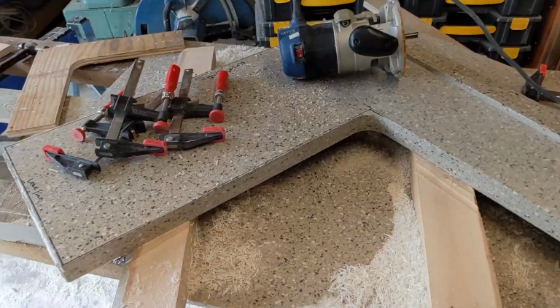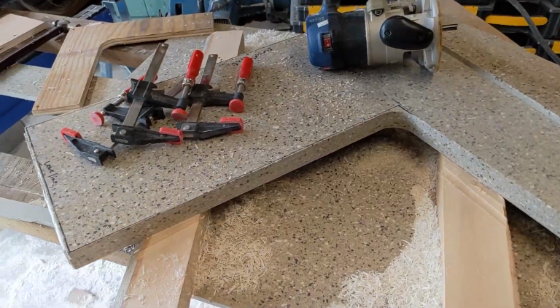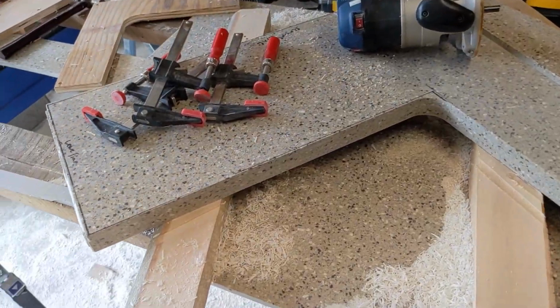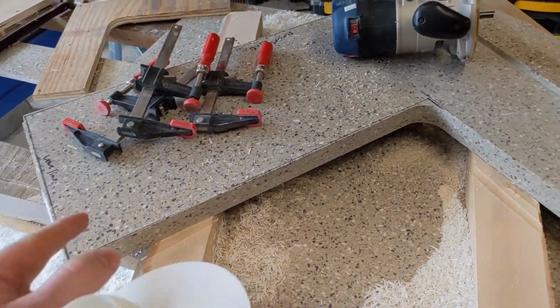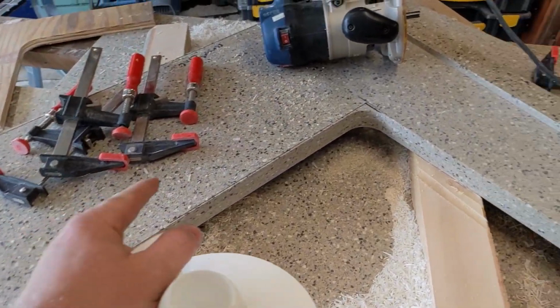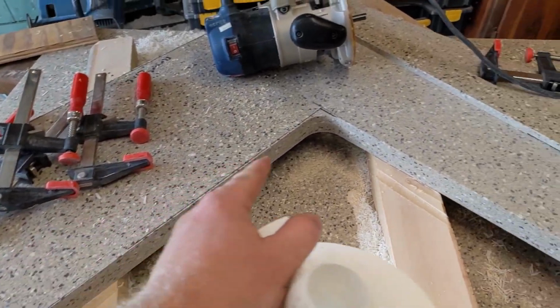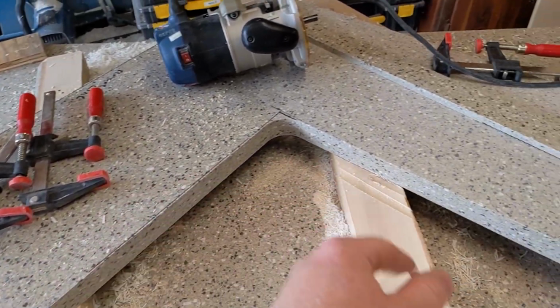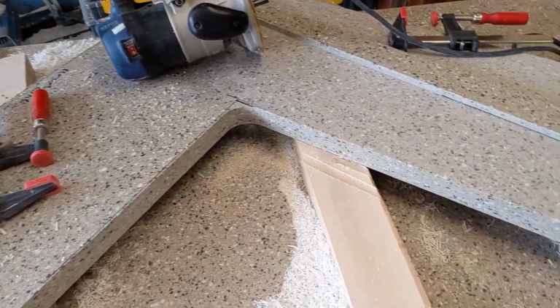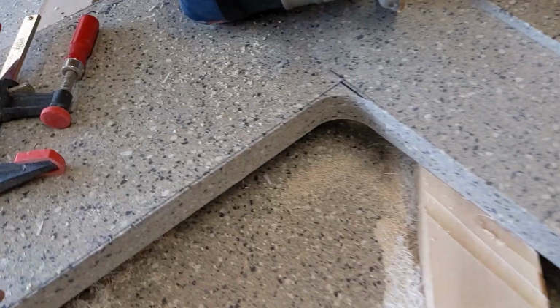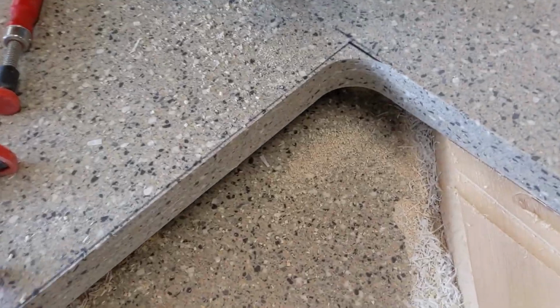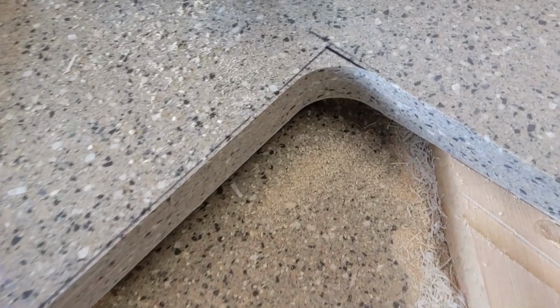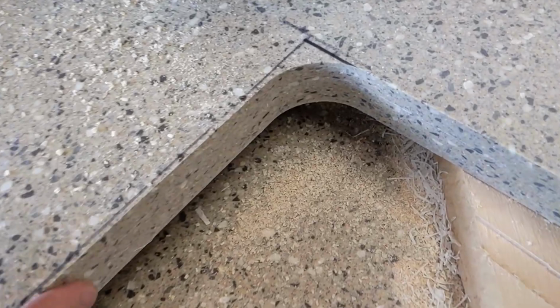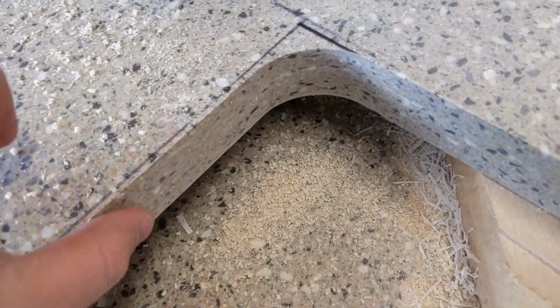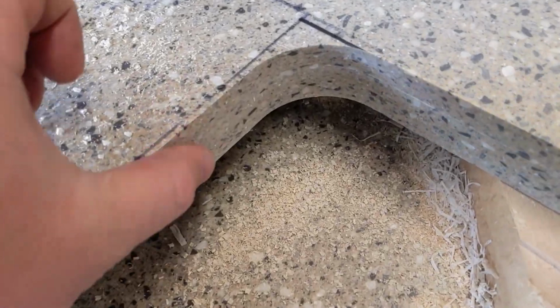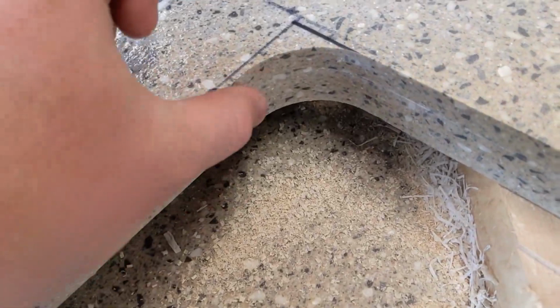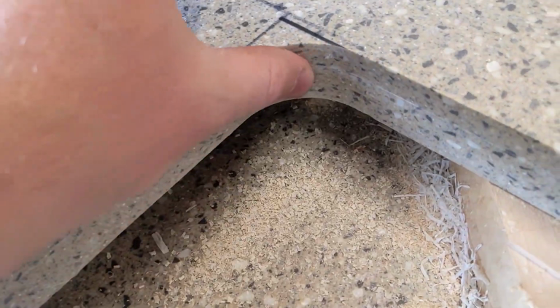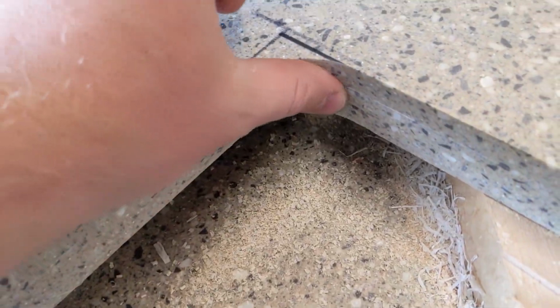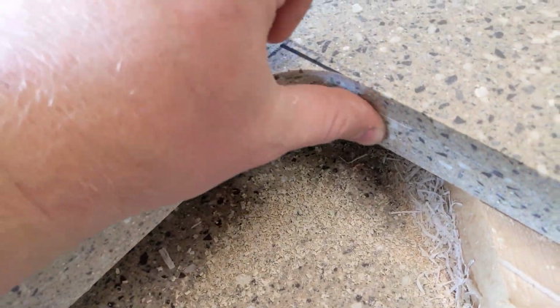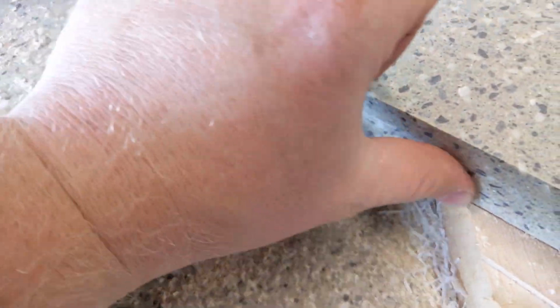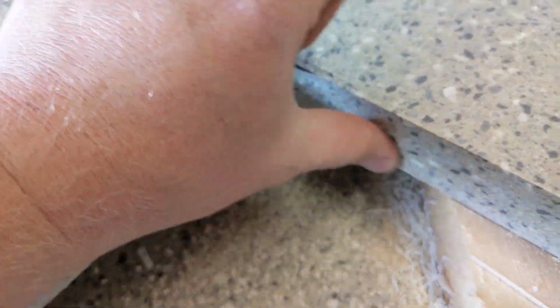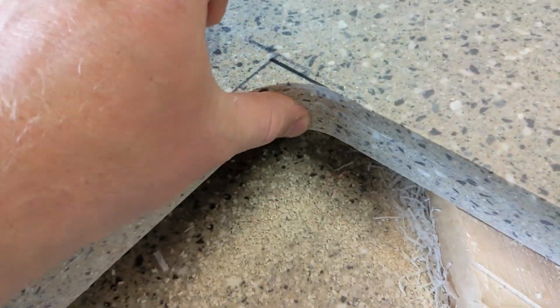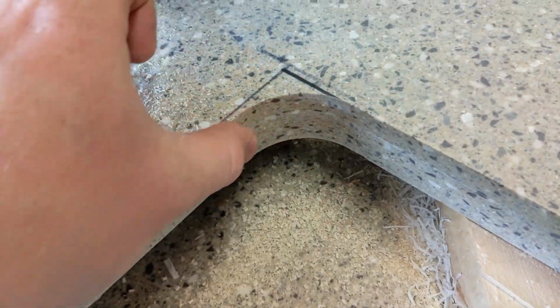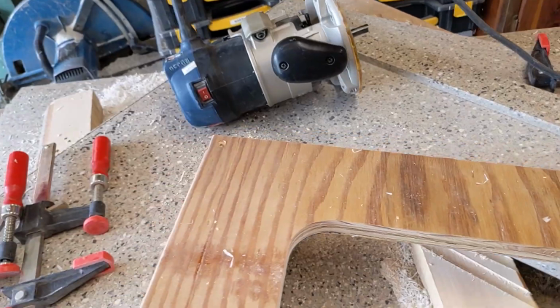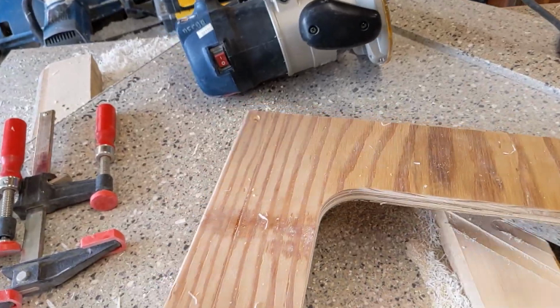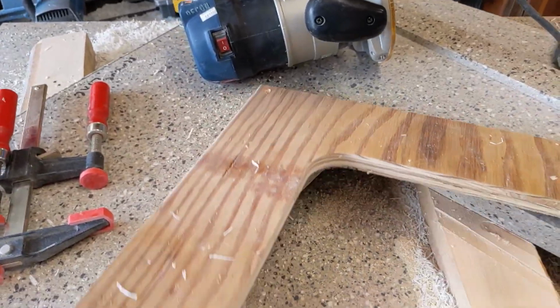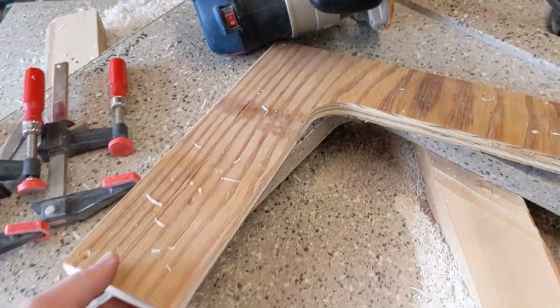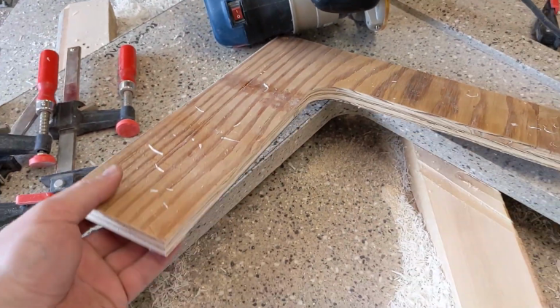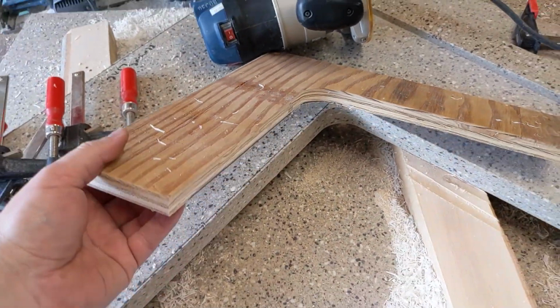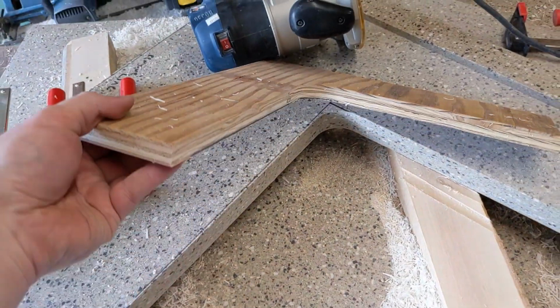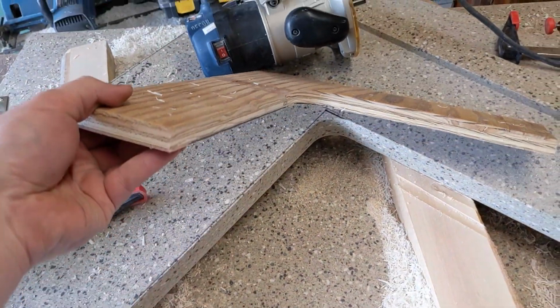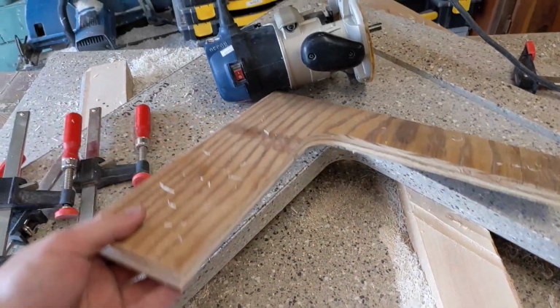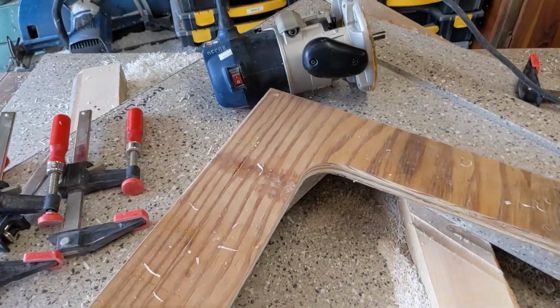More working on countertops for our business. Got a really nice smooth corner here. I used my CNC router and cut out a template to do that.